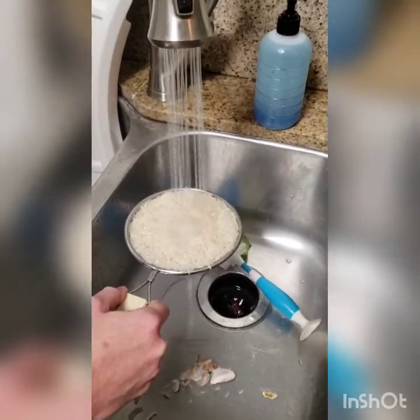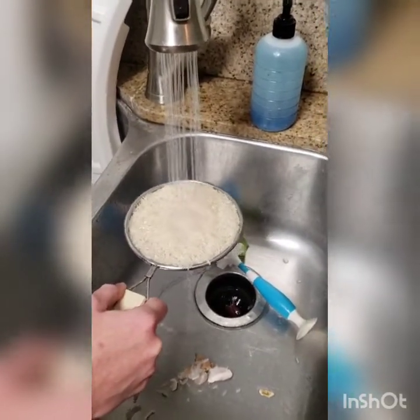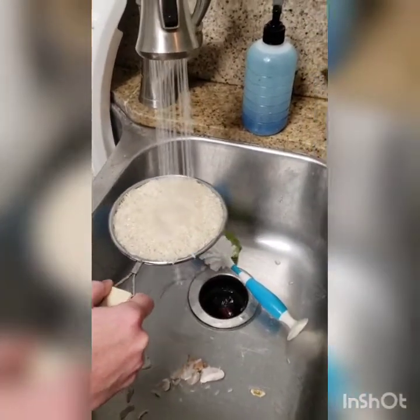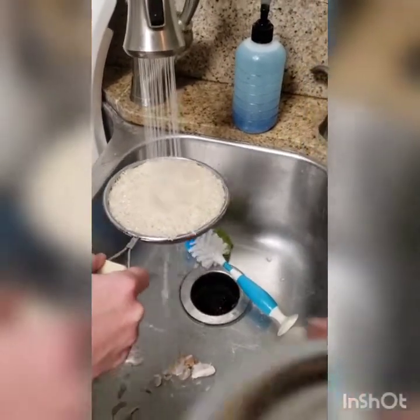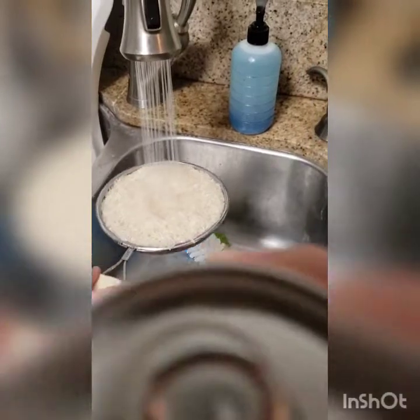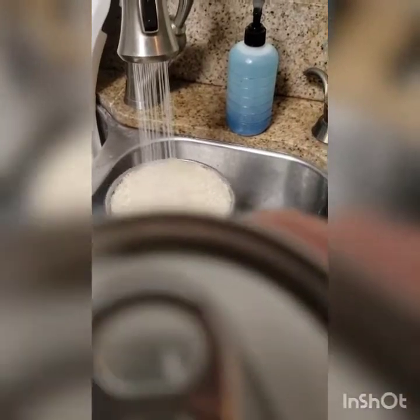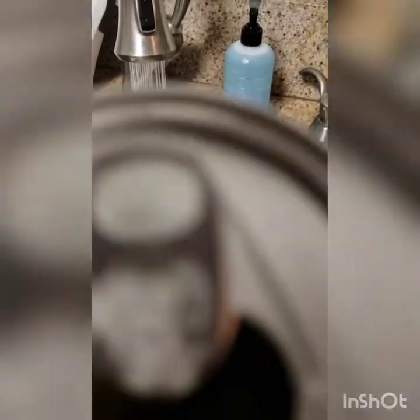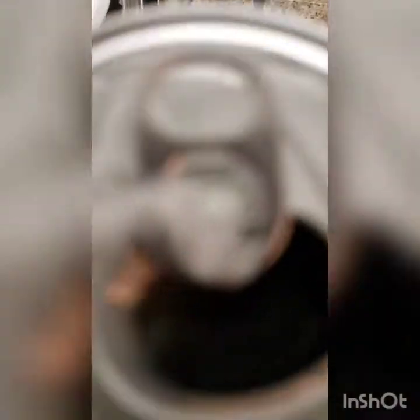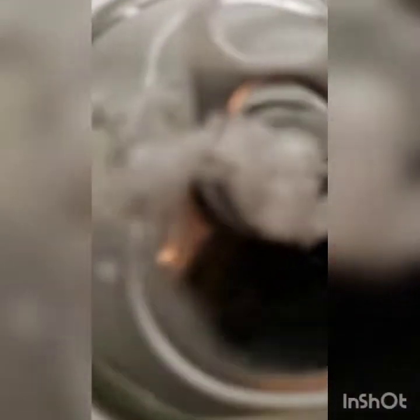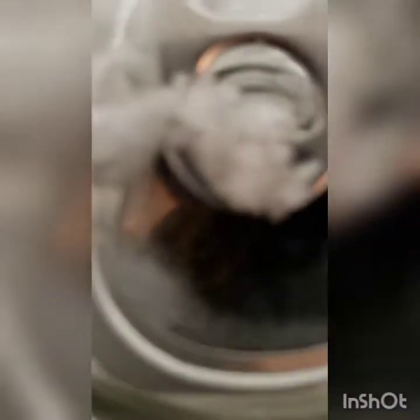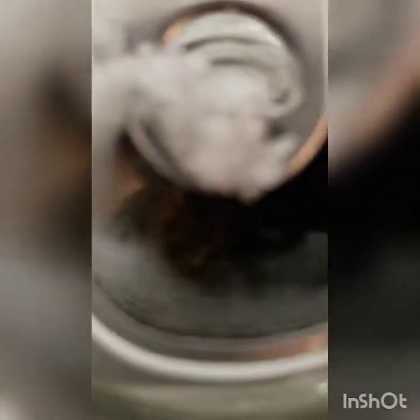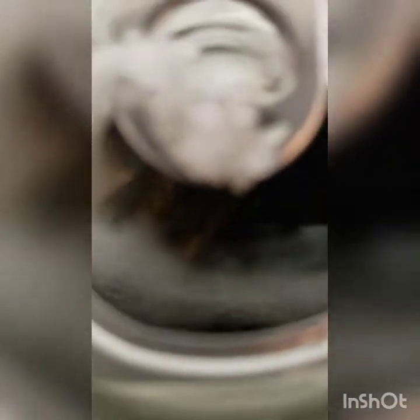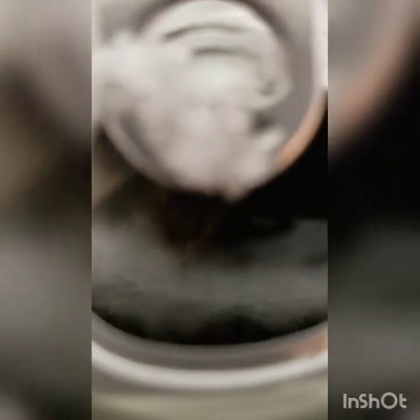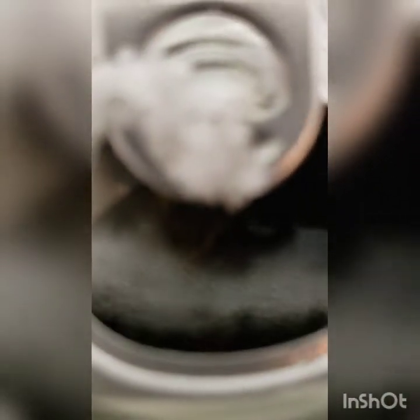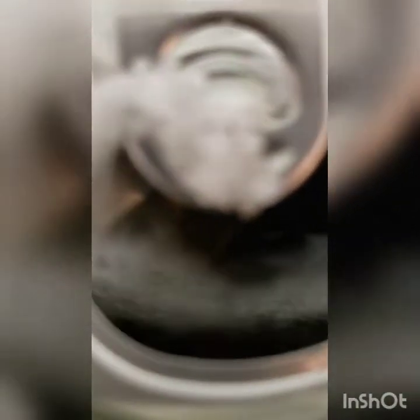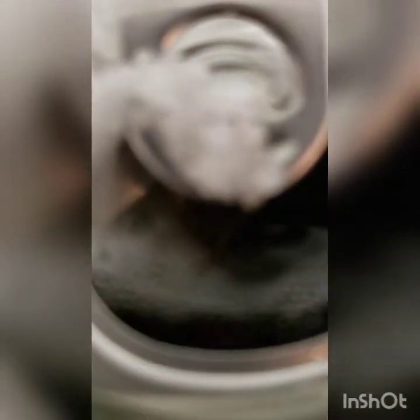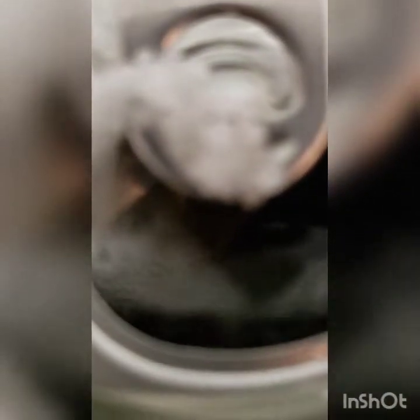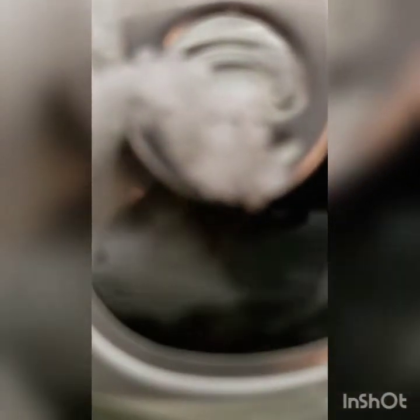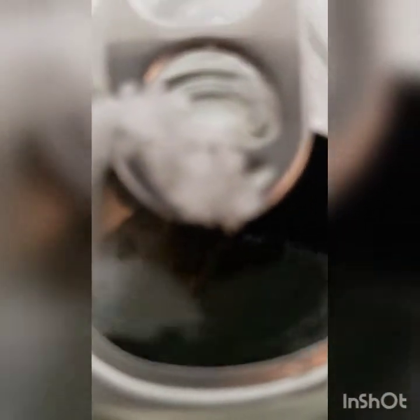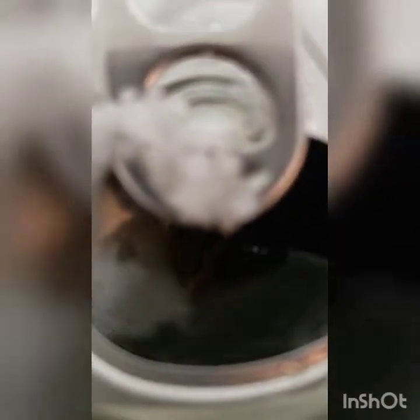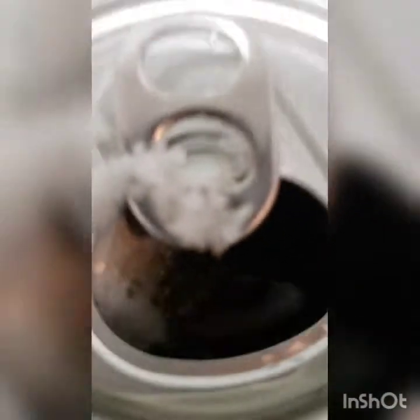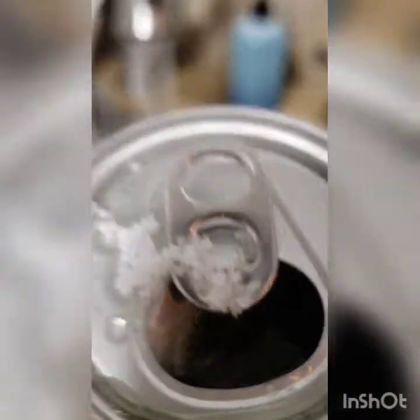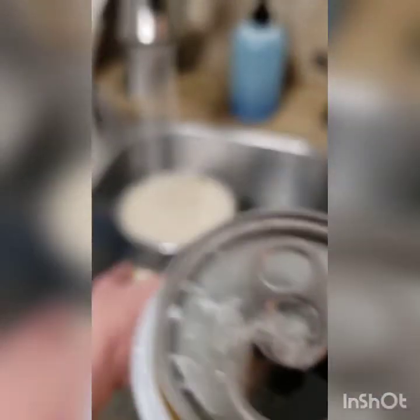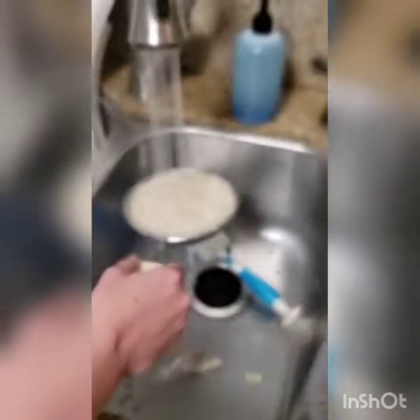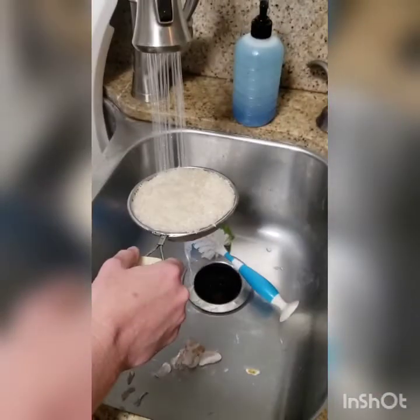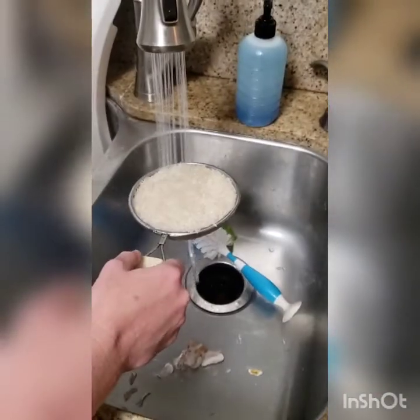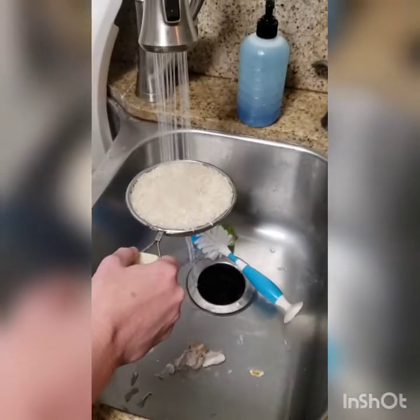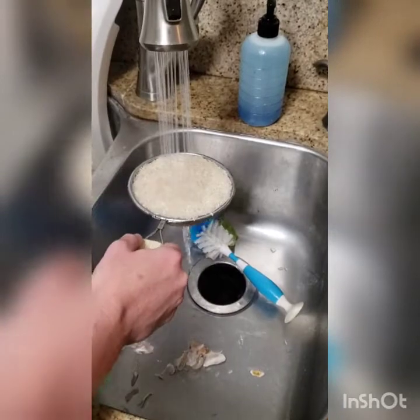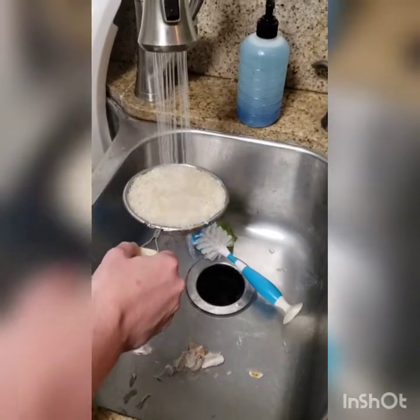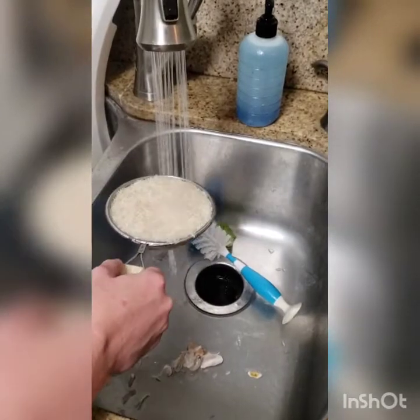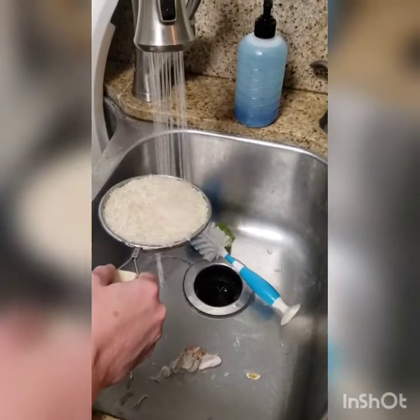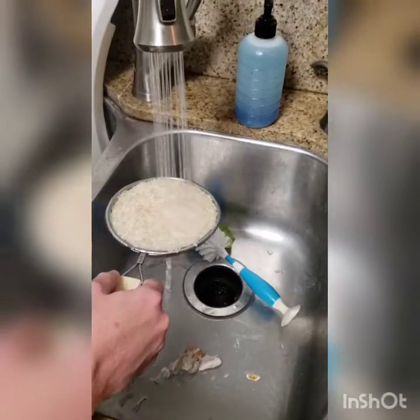Why we wash it, I have no idea, but it makes the rice turn out so much better.